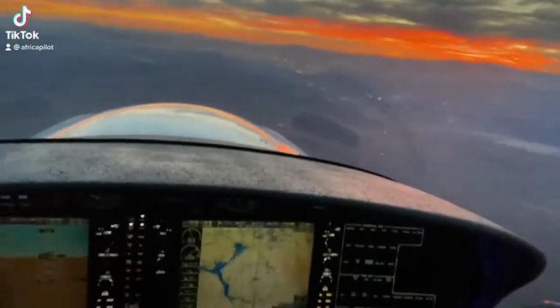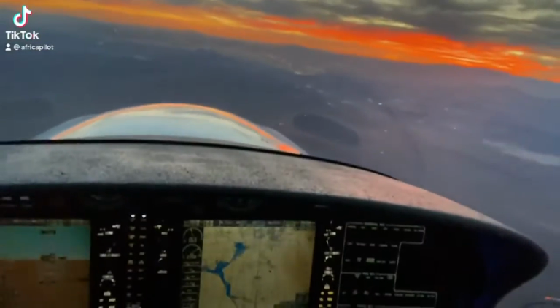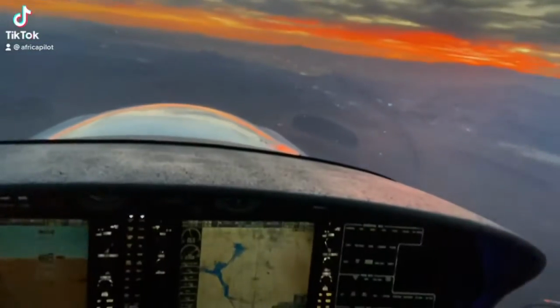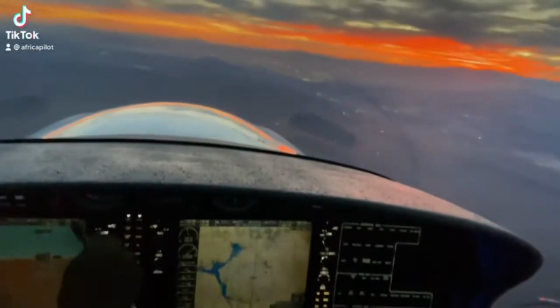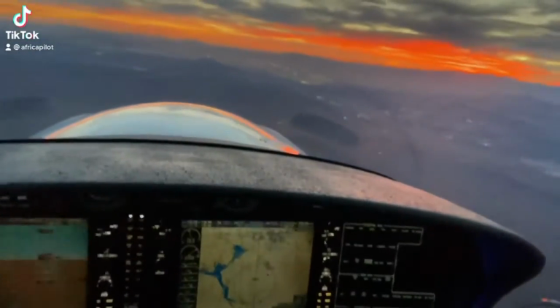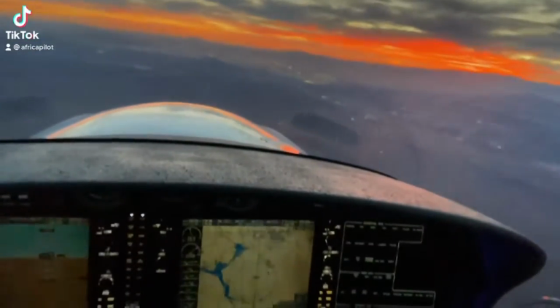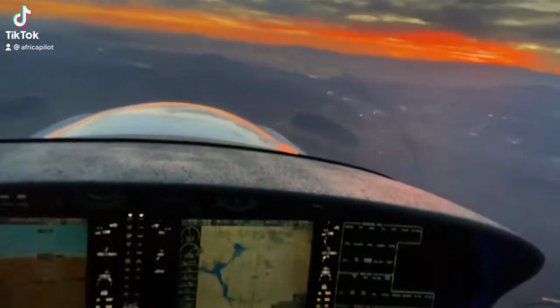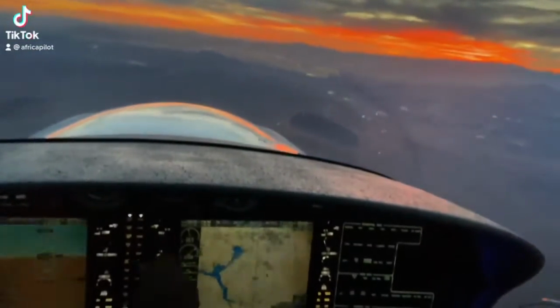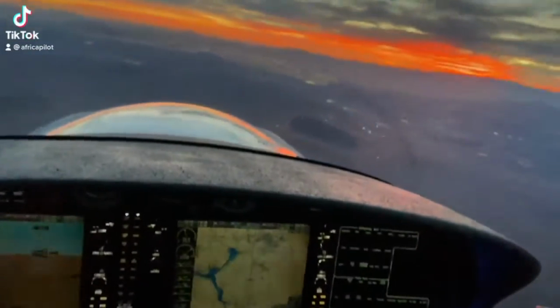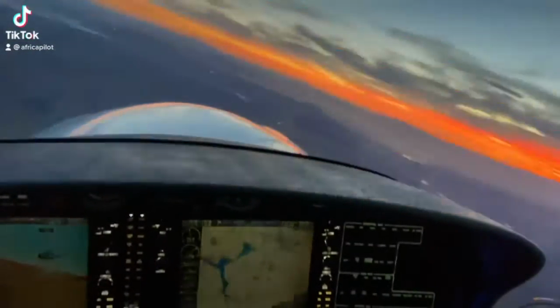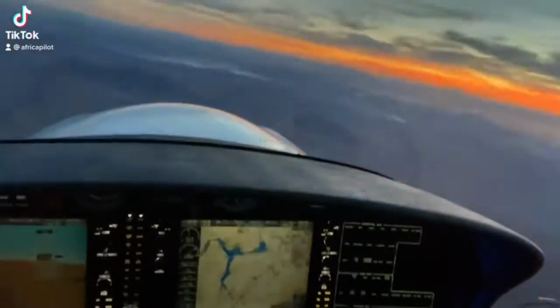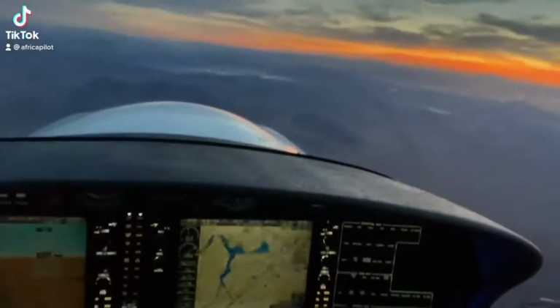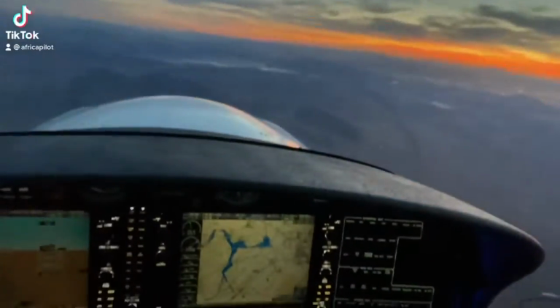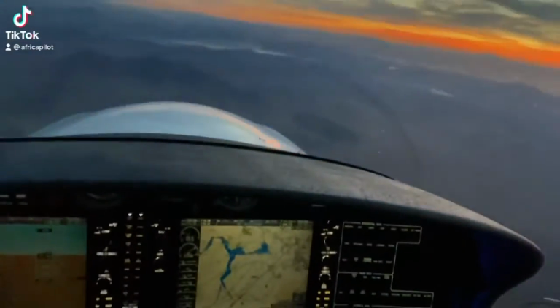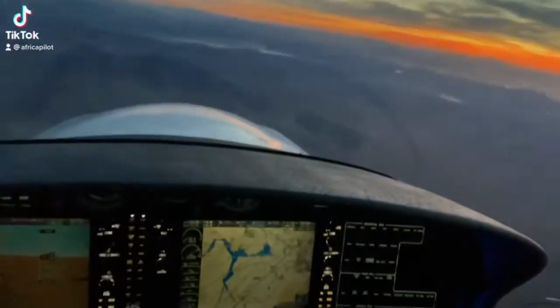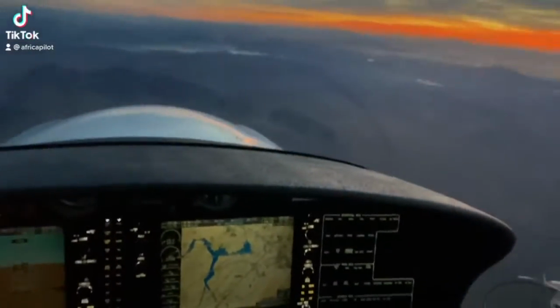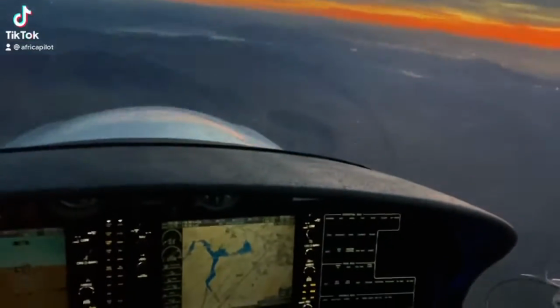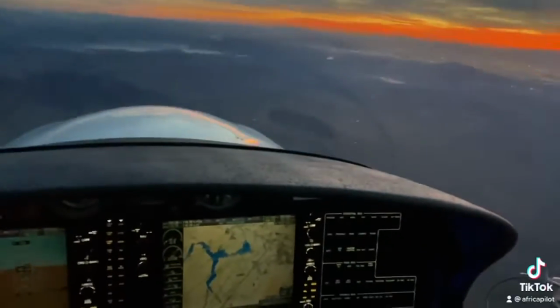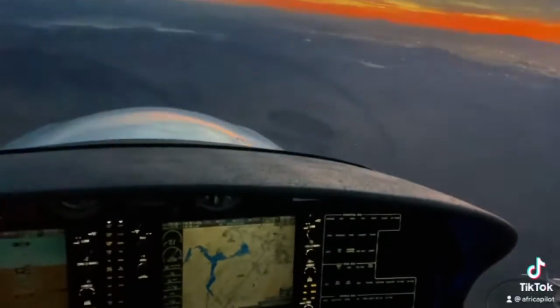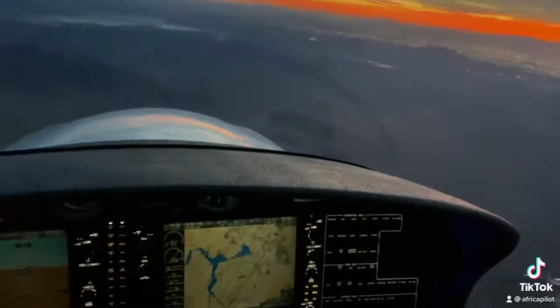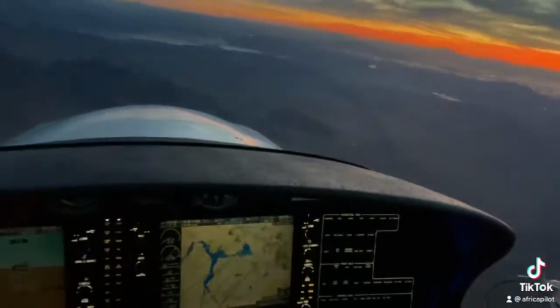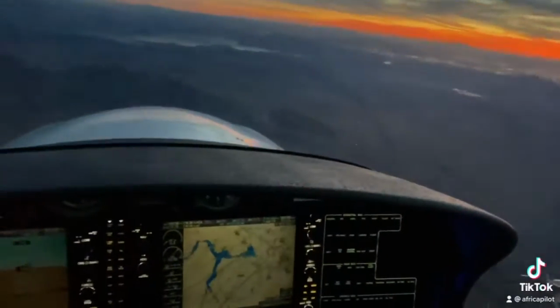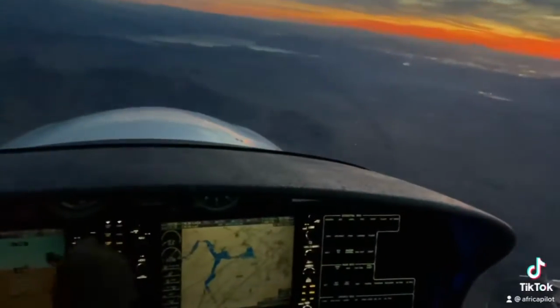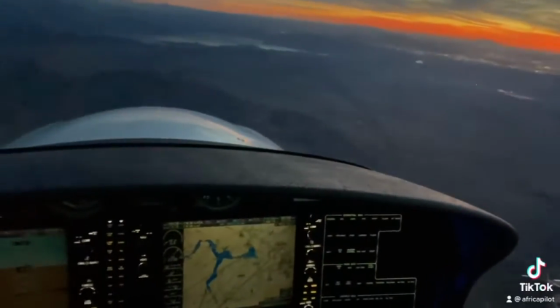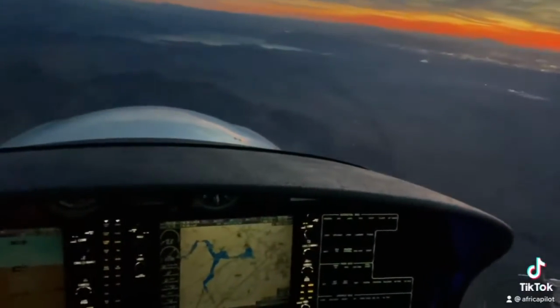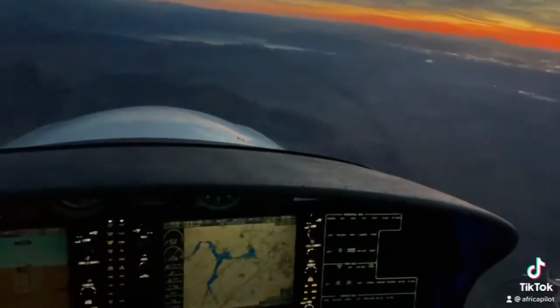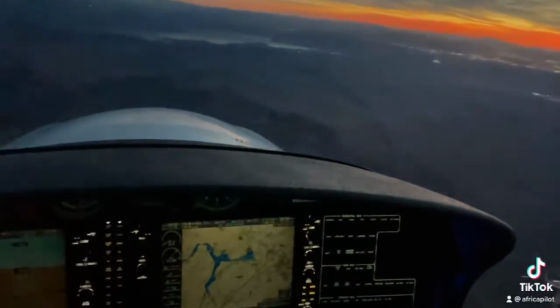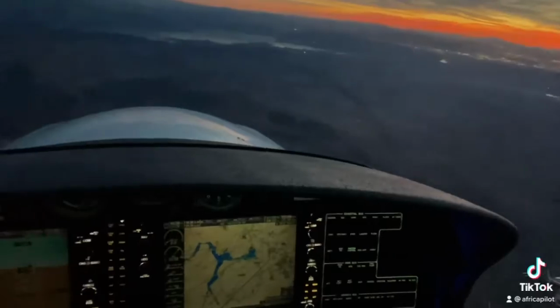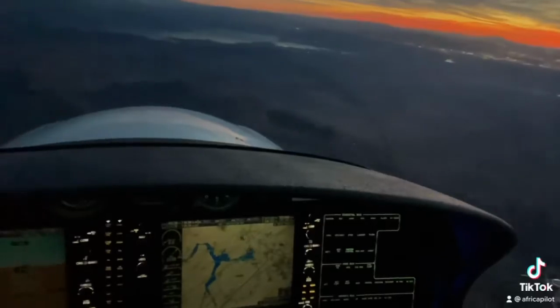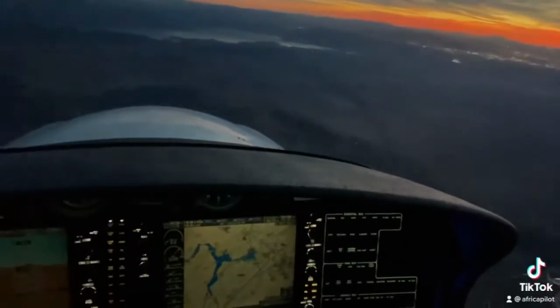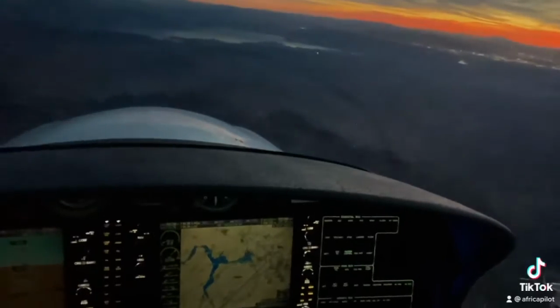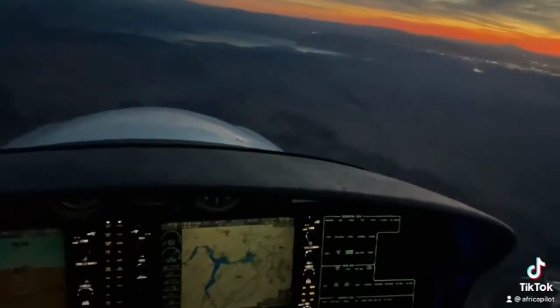Southwest 41N, we're flying 11 o'clock, 3 miles westbound, now there's 6,000, going 737.